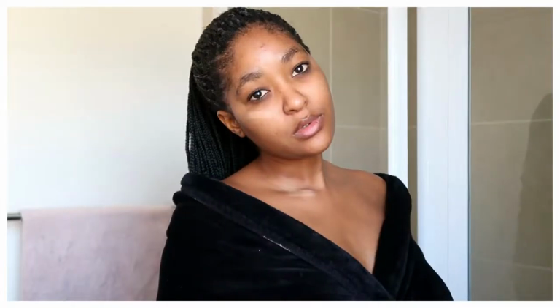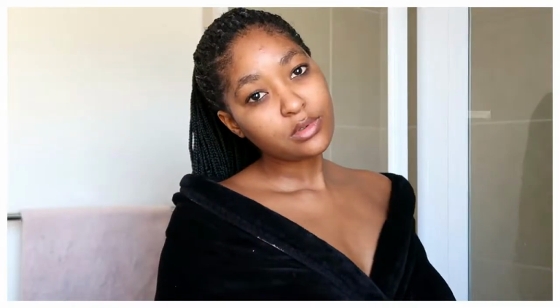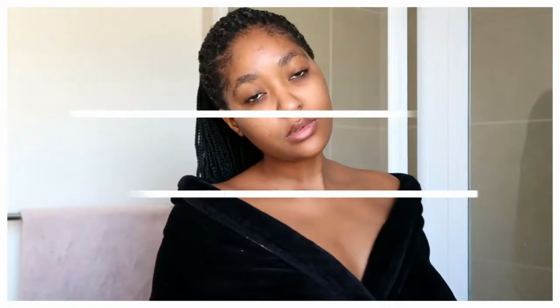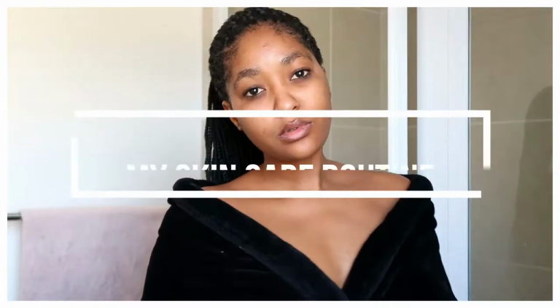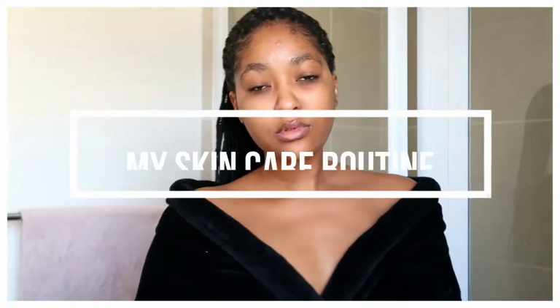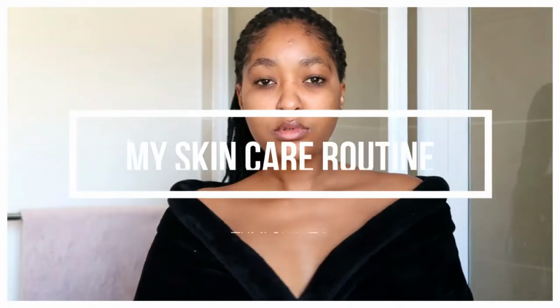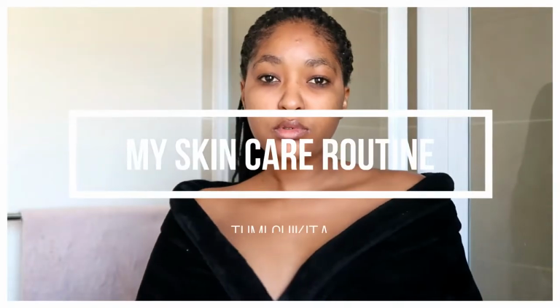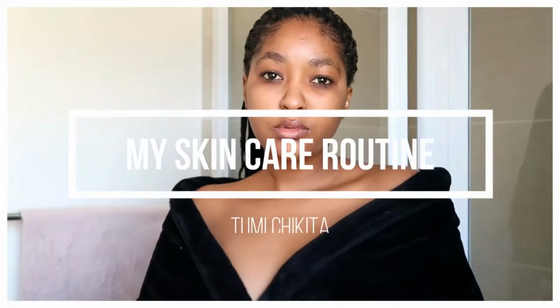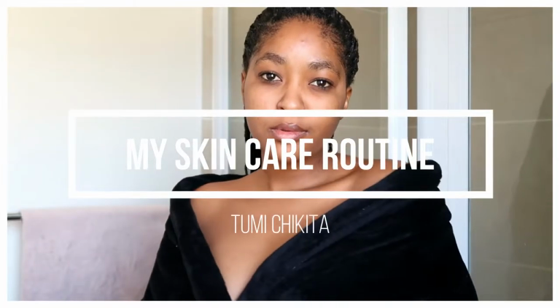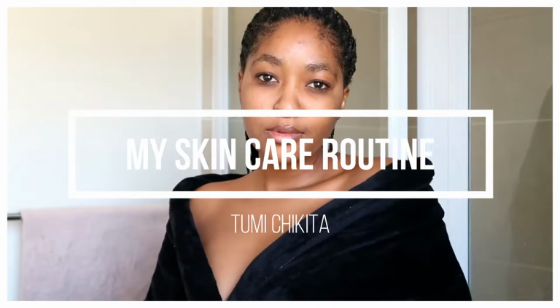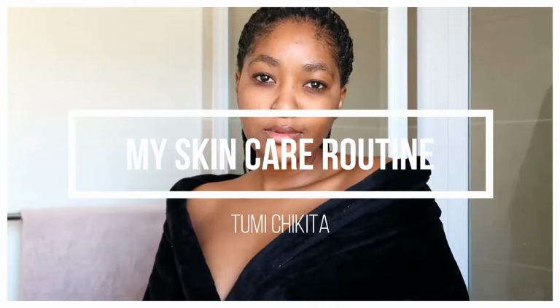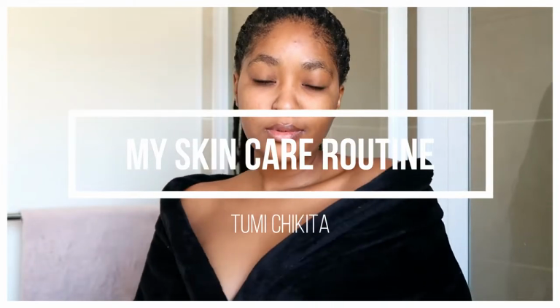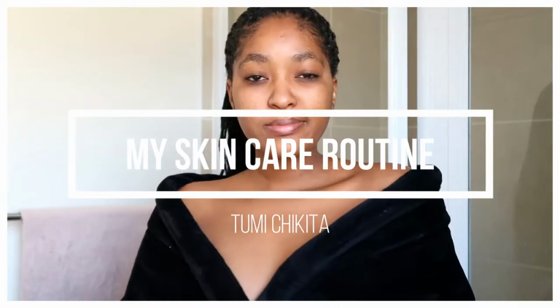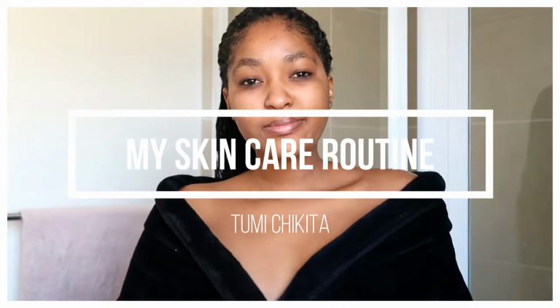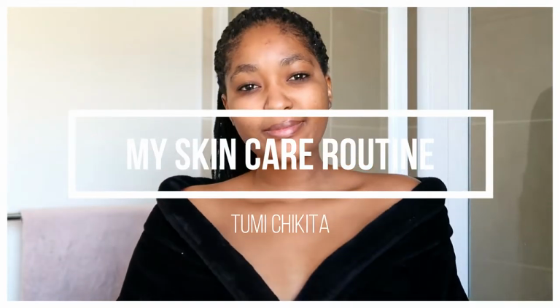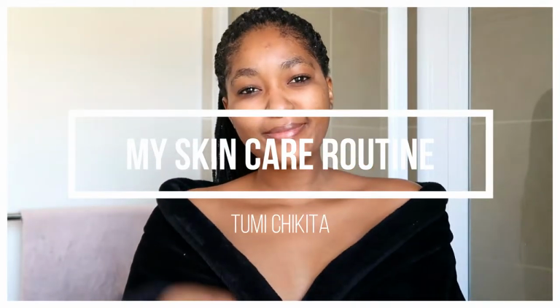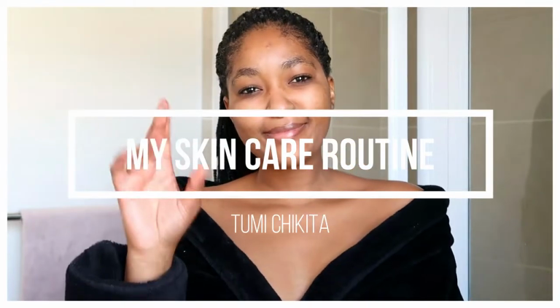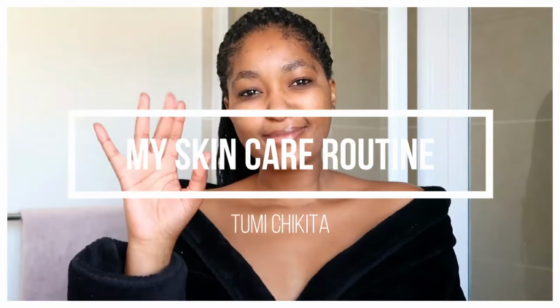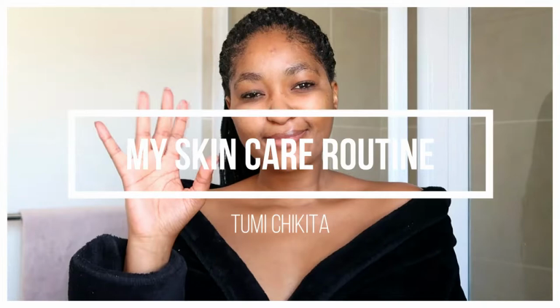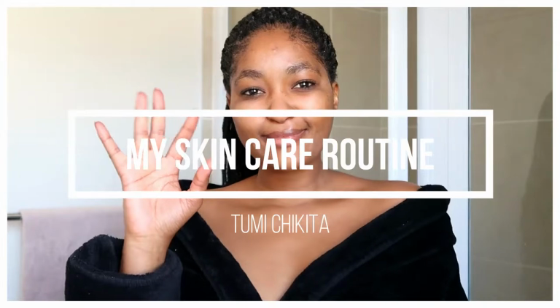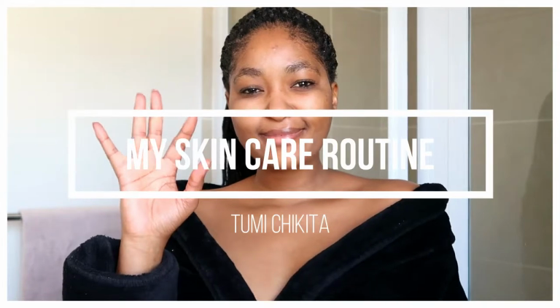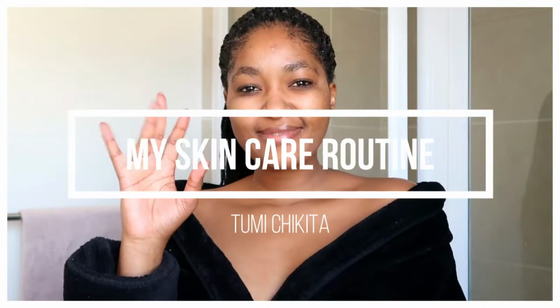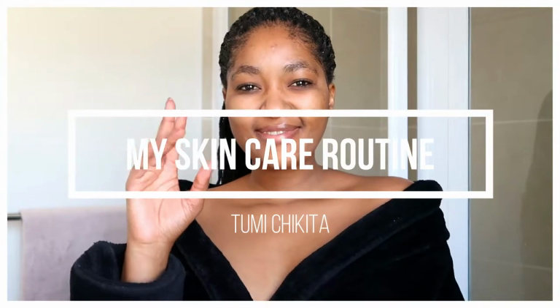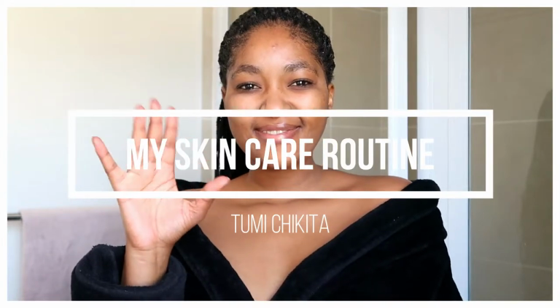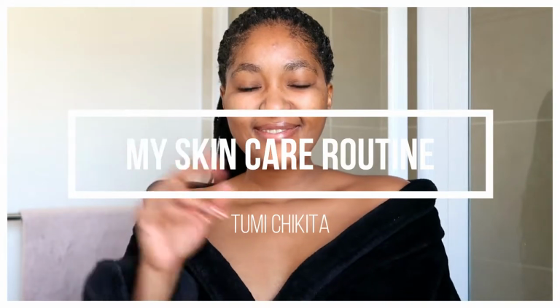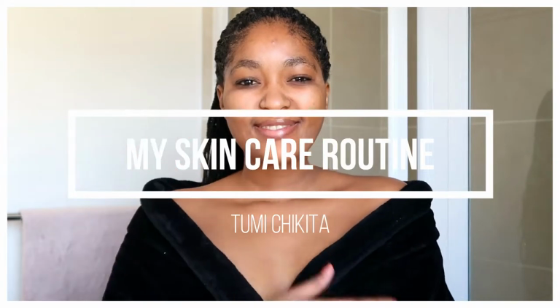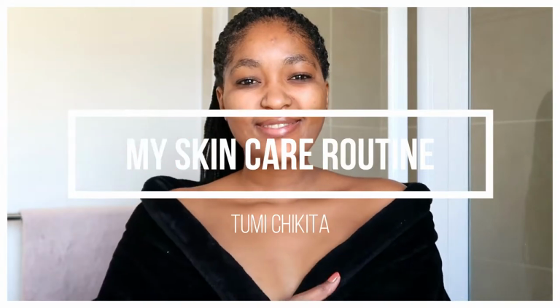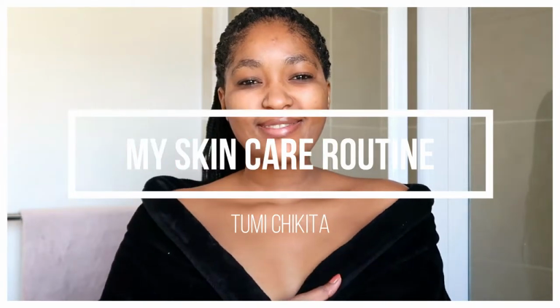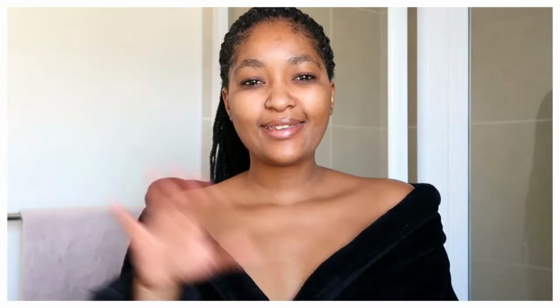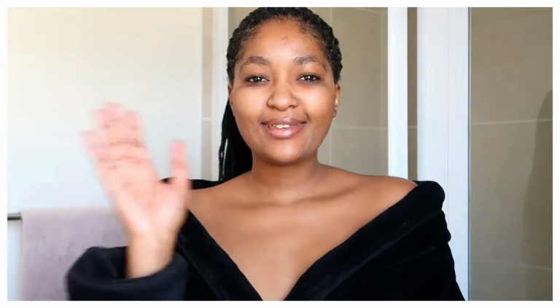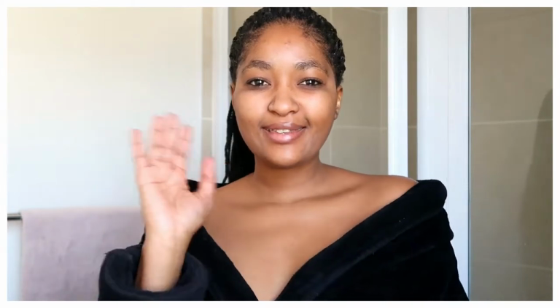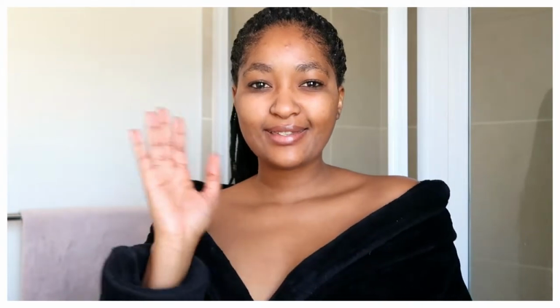Hey guys, welcome back to my channel and today I'll be sharing my skin care routine.